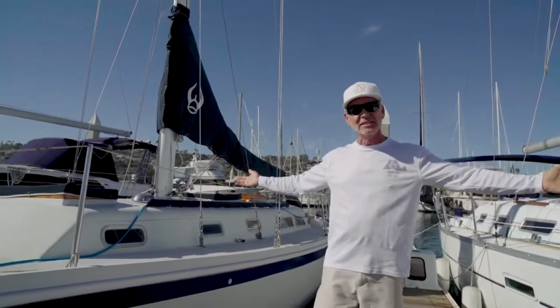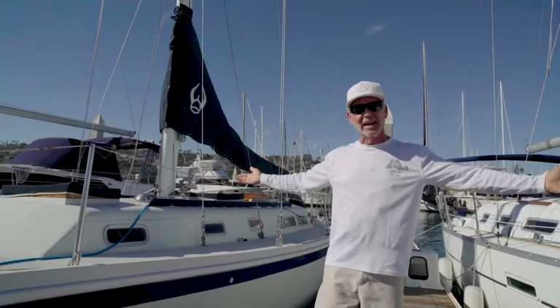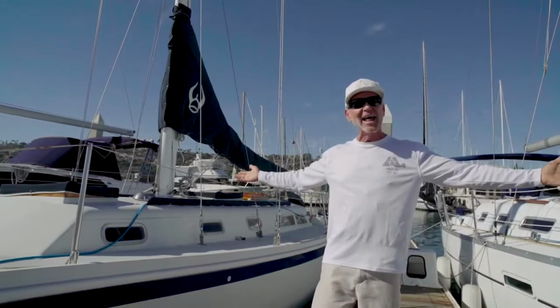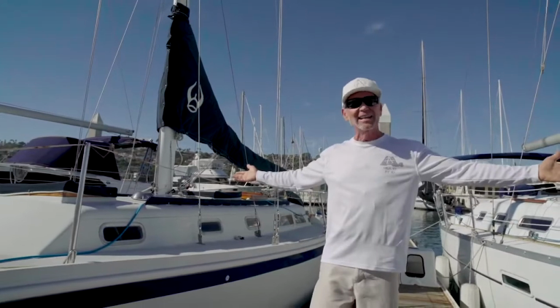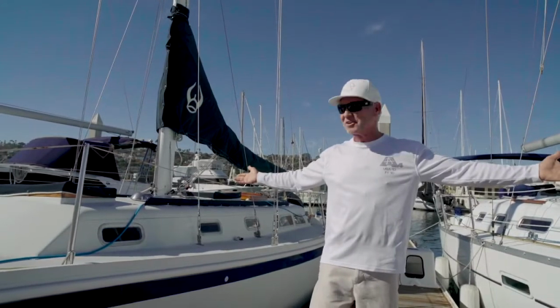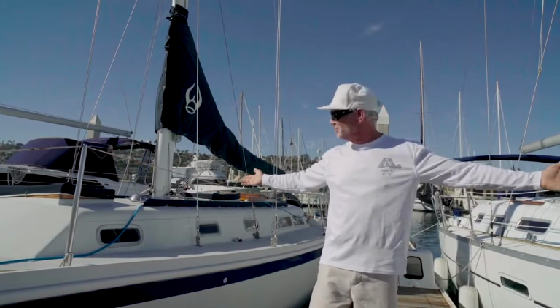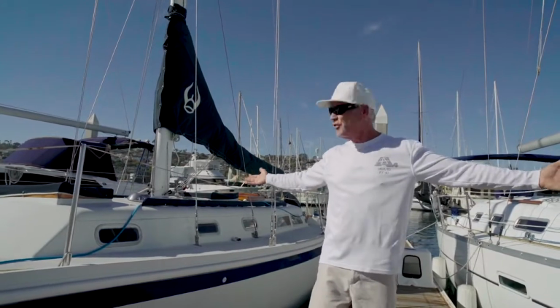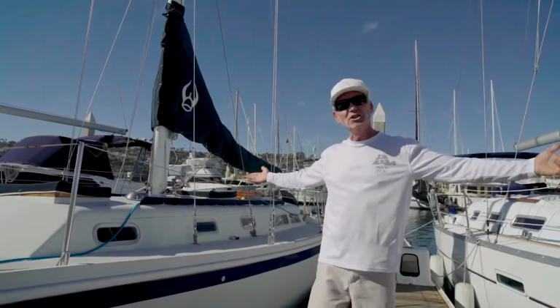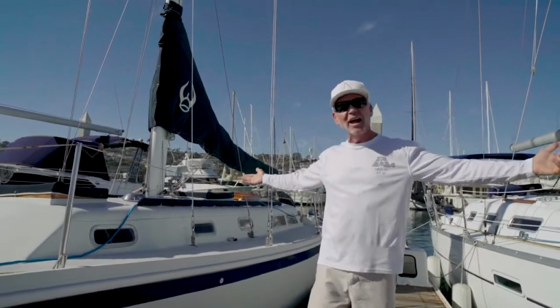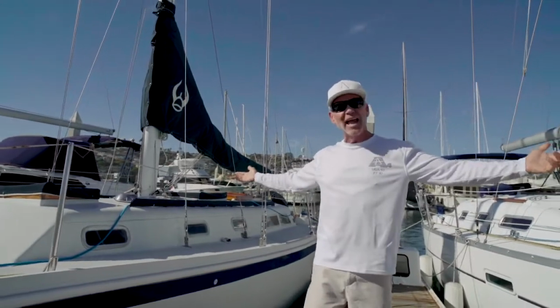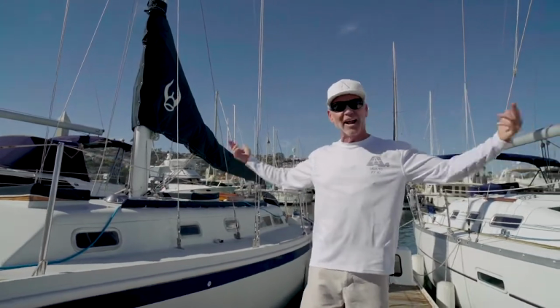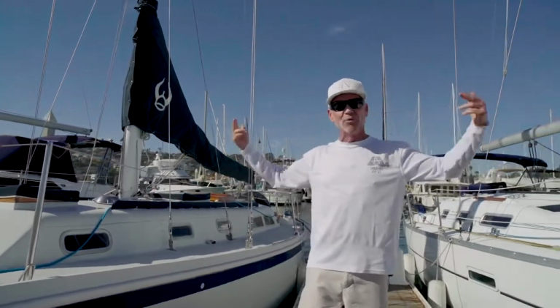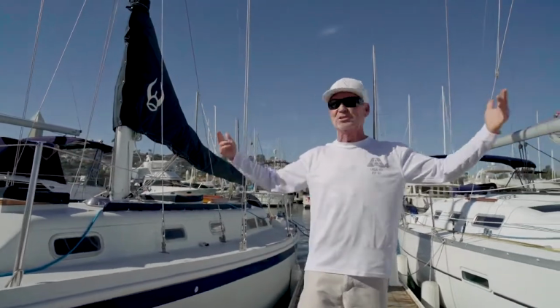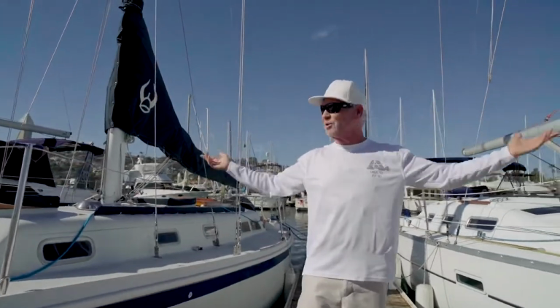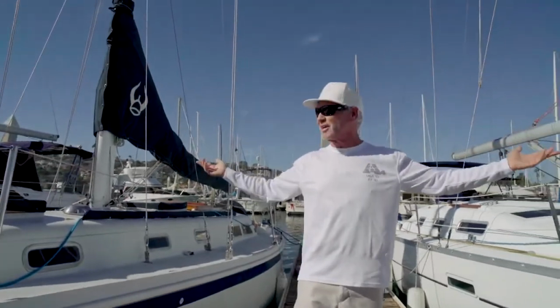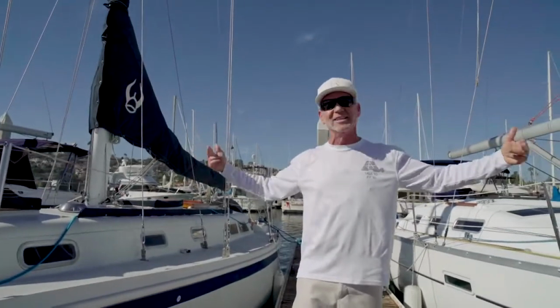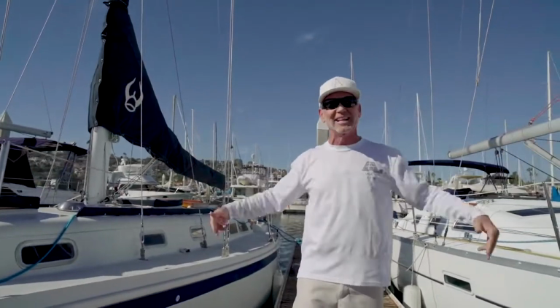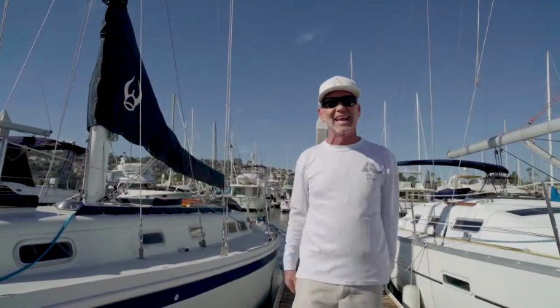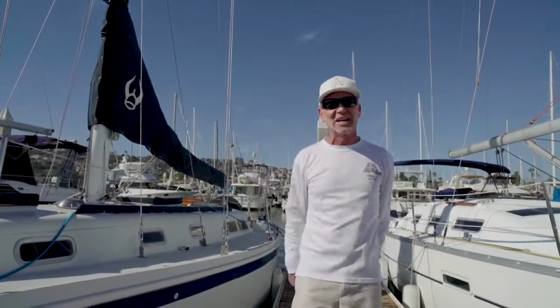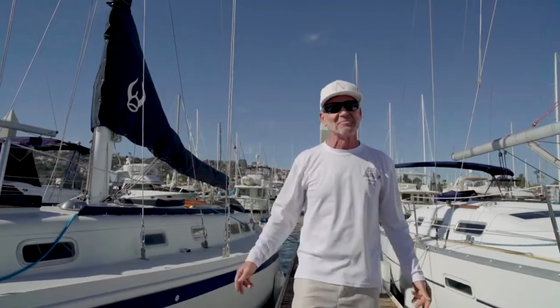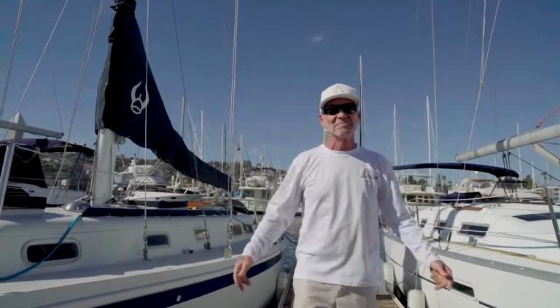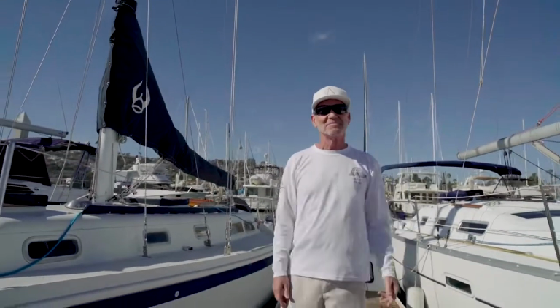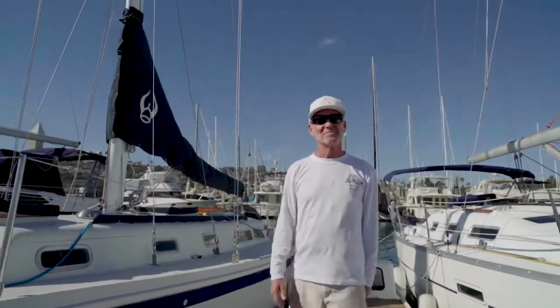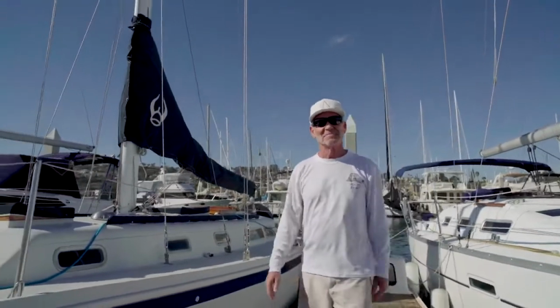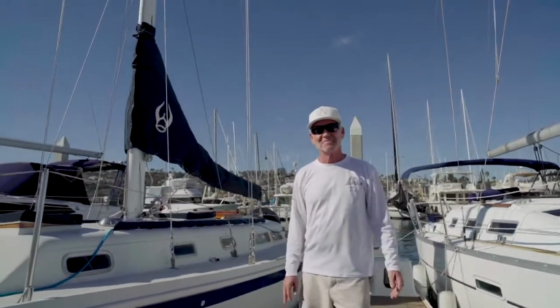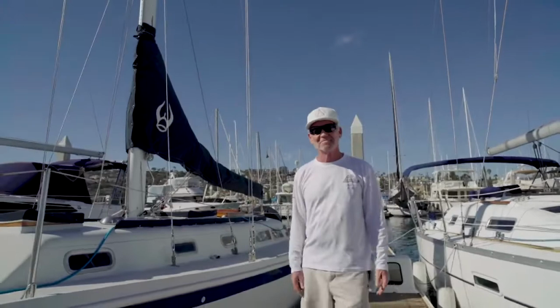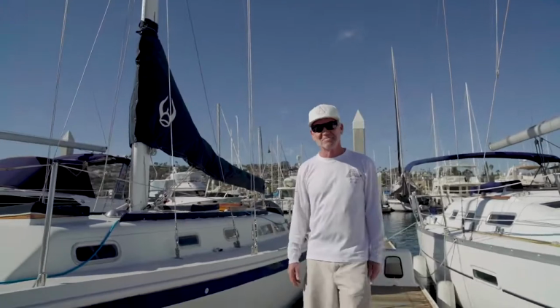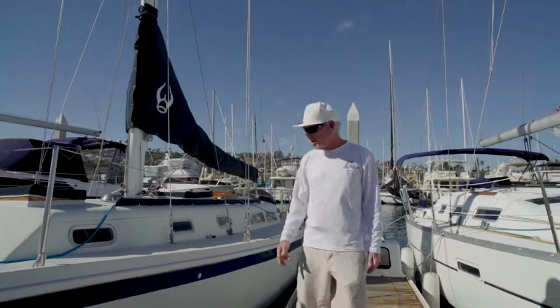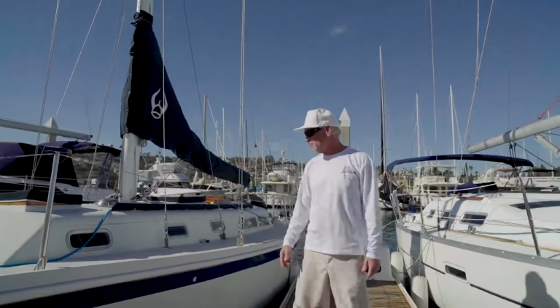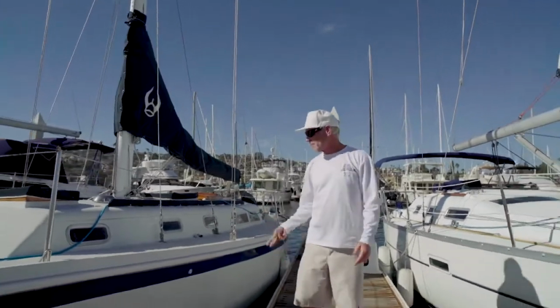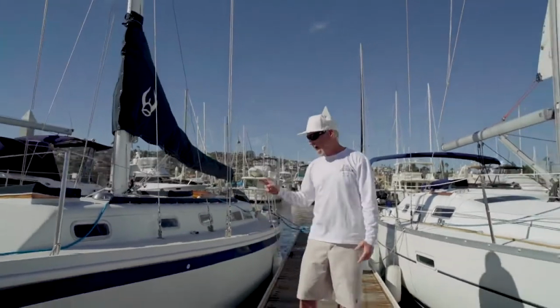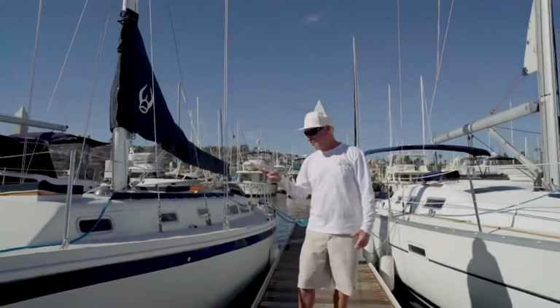And that is our first shot at our retro look on Sailing Anarchy. Boom. Out.